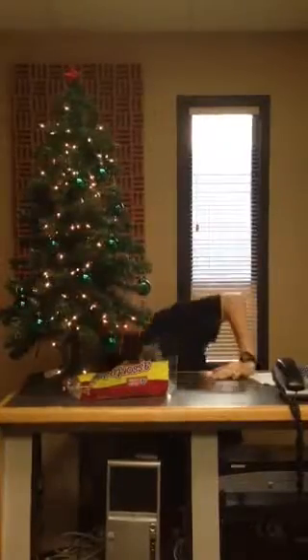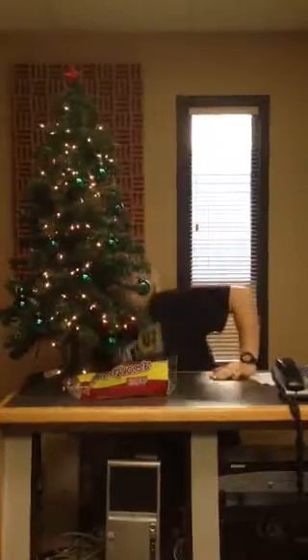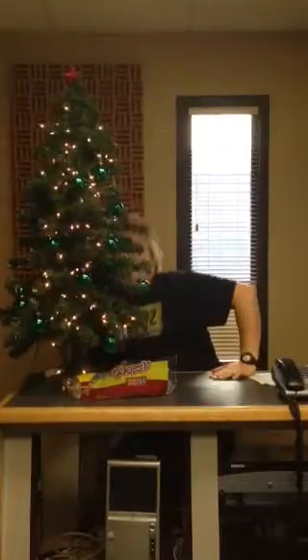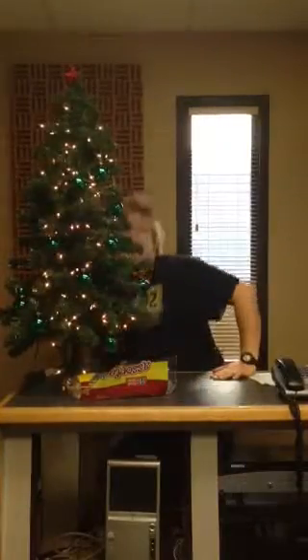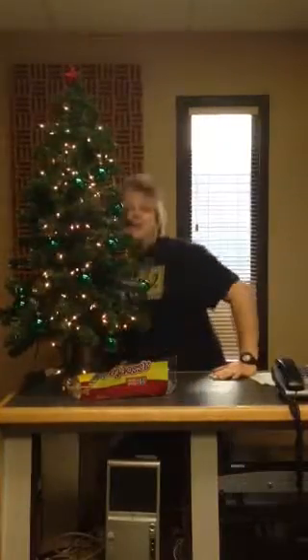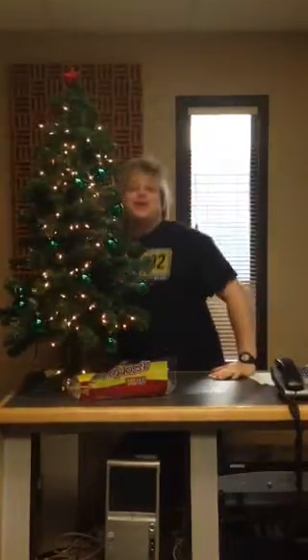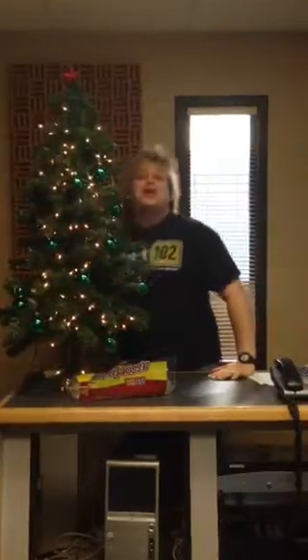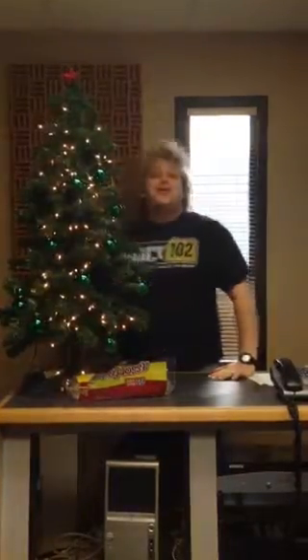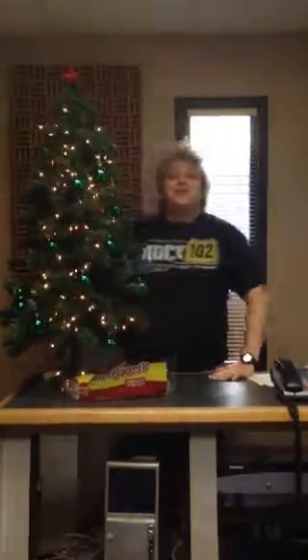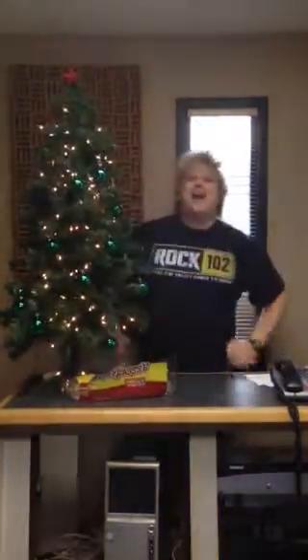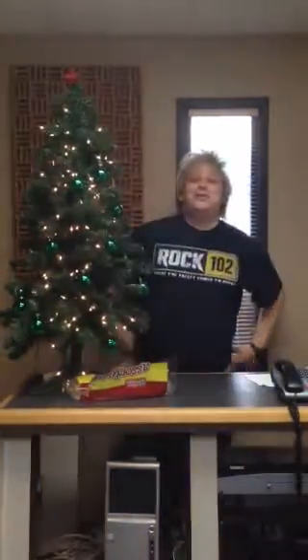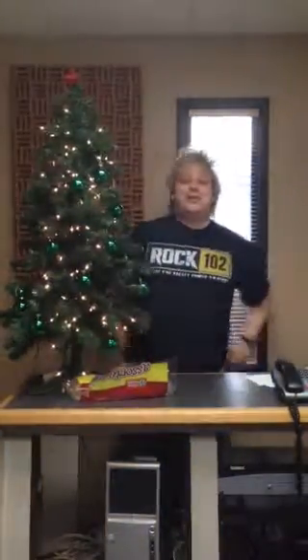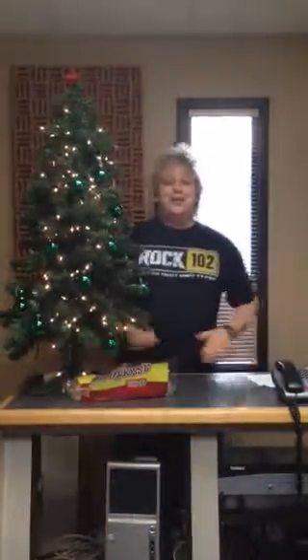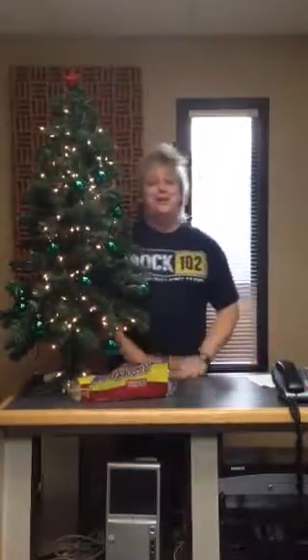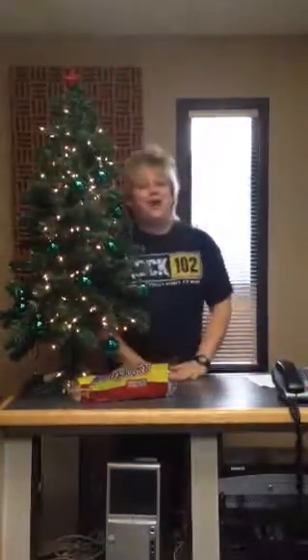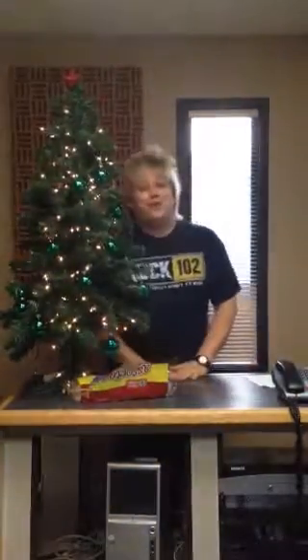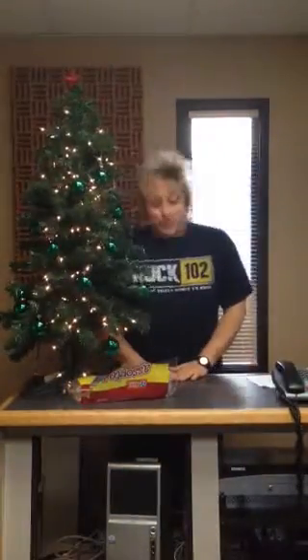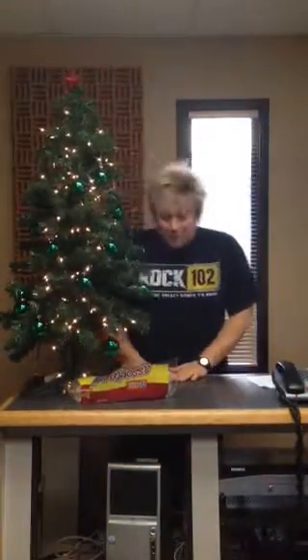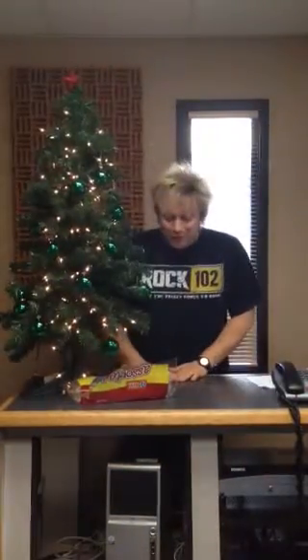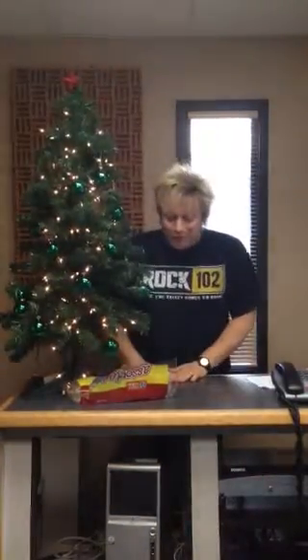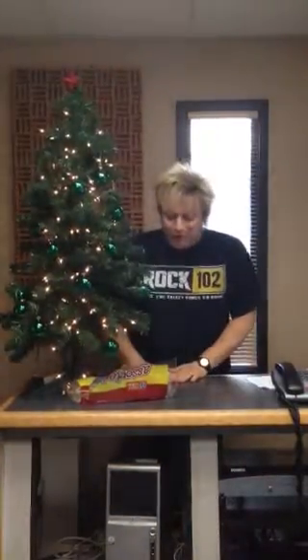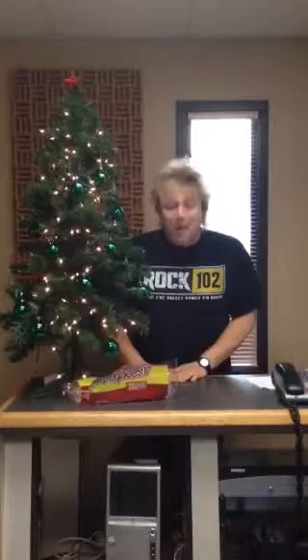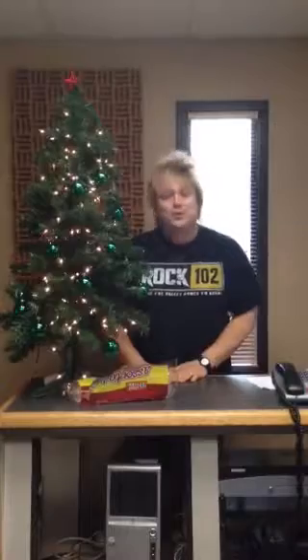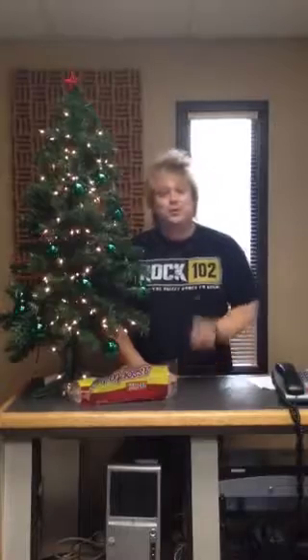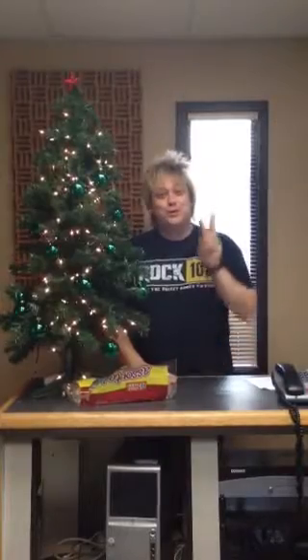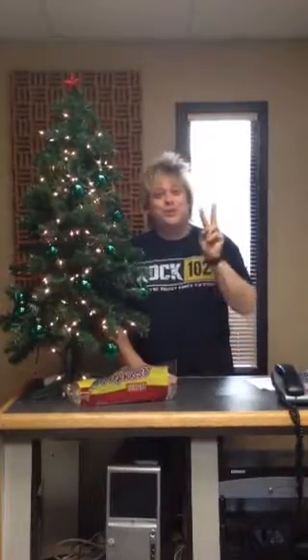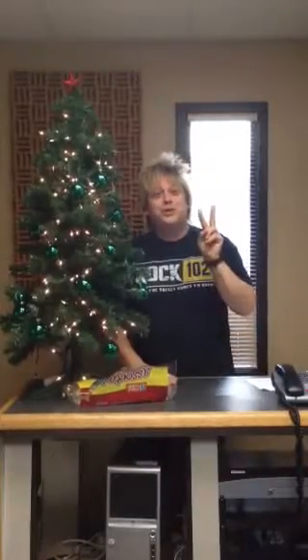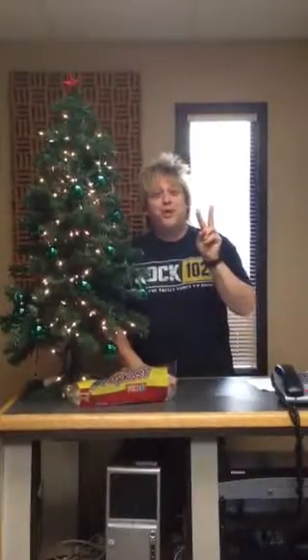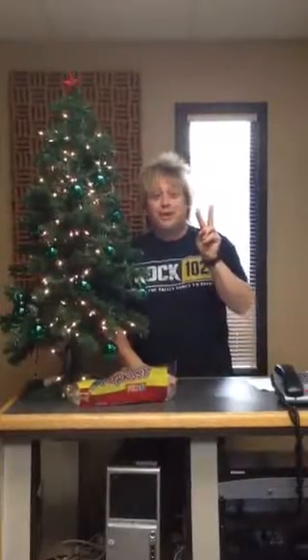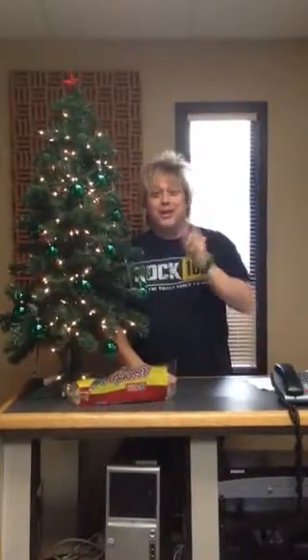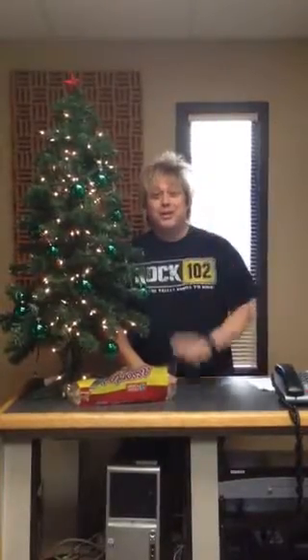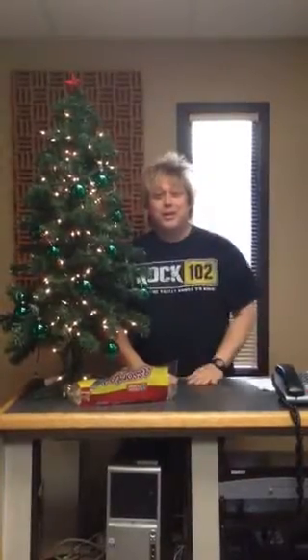Hey there, and welcome to Cooking with Scotch, the Rock 102 cooking show, episode 2. This is the holiday edition.